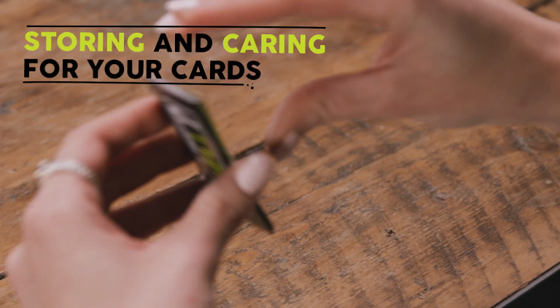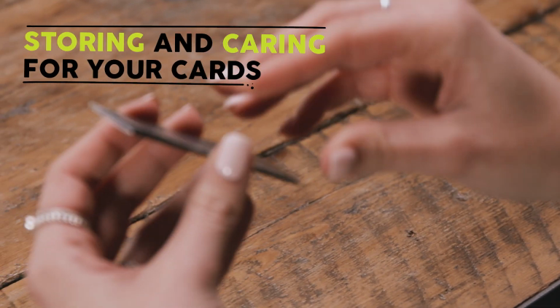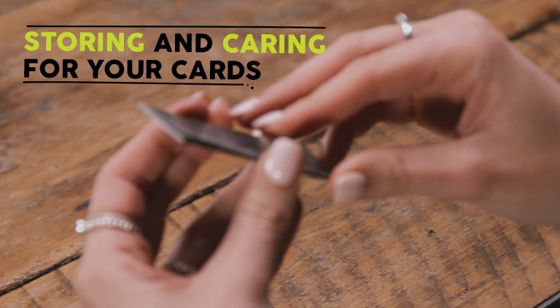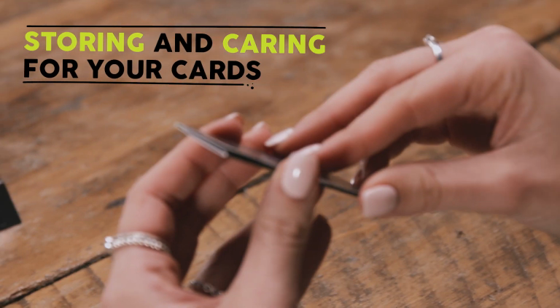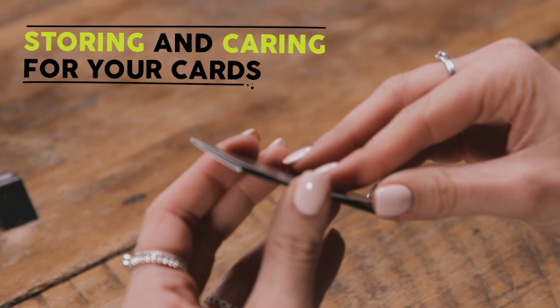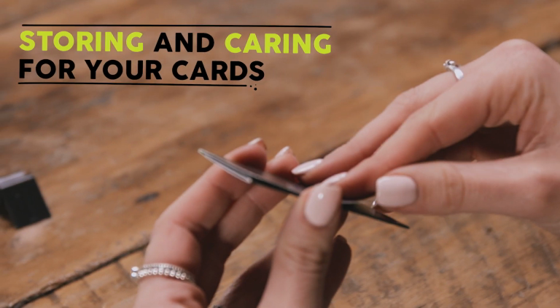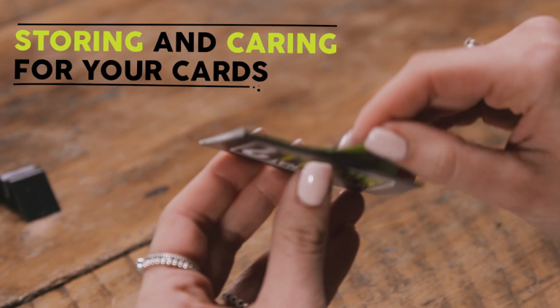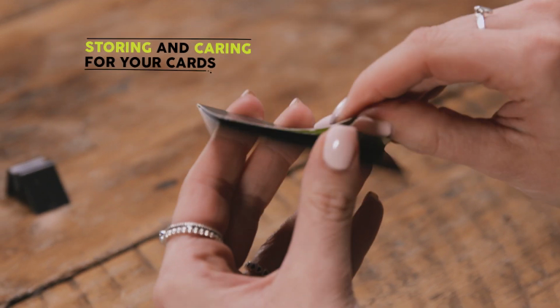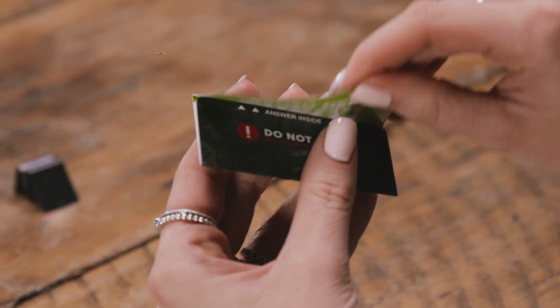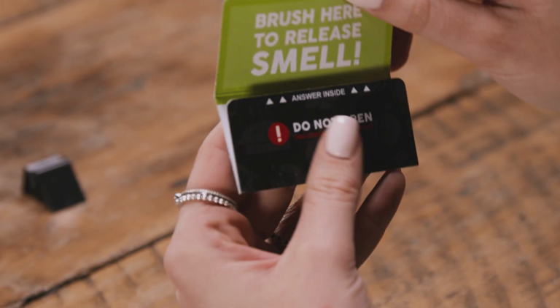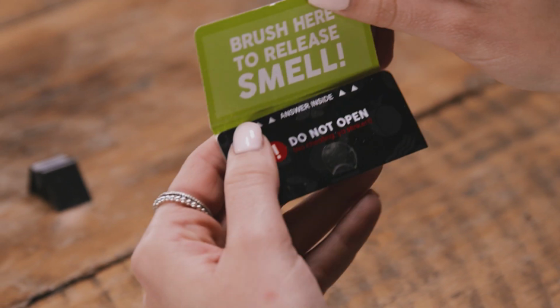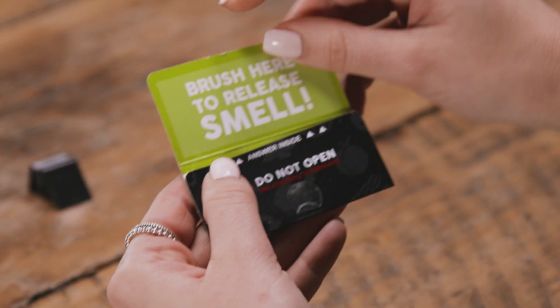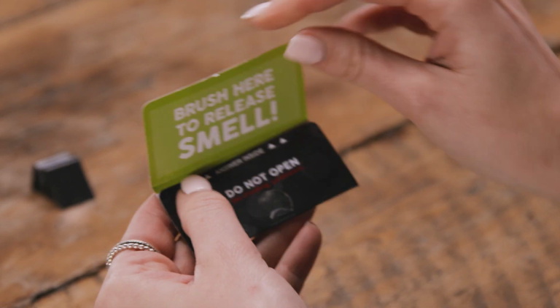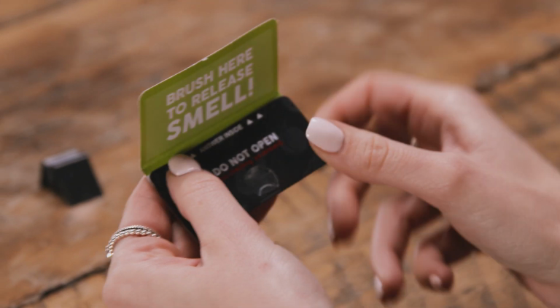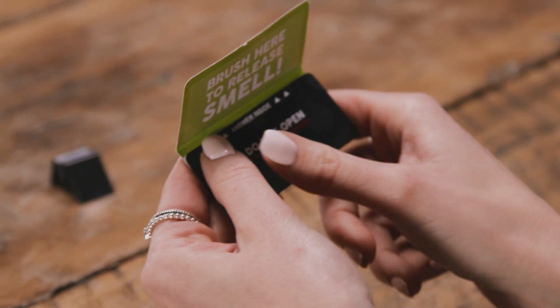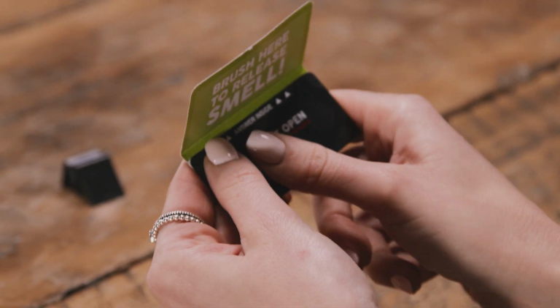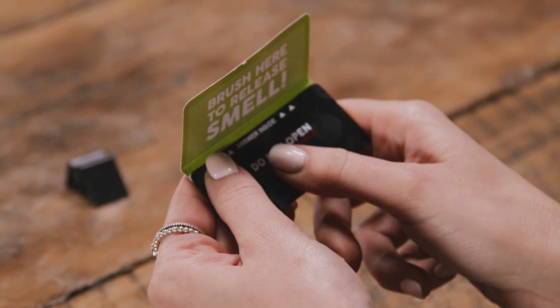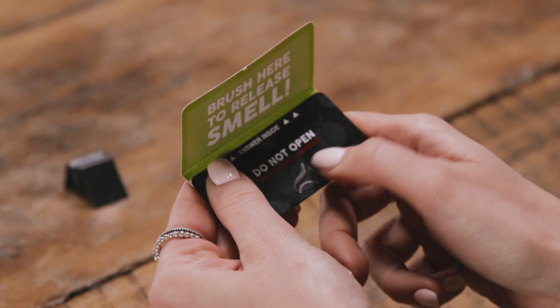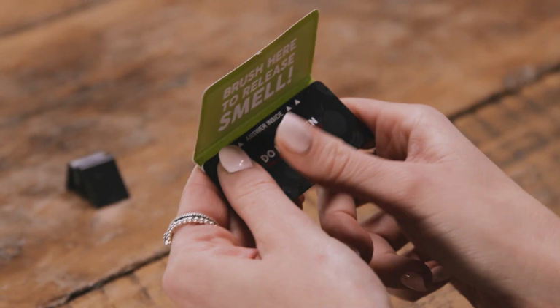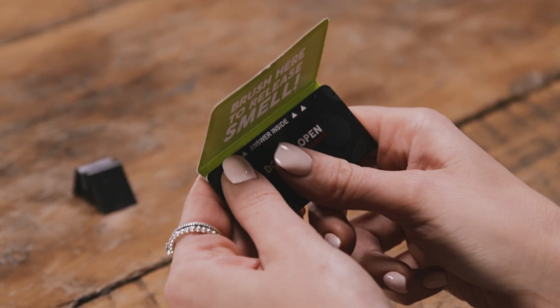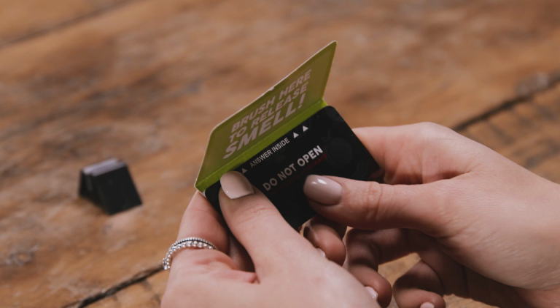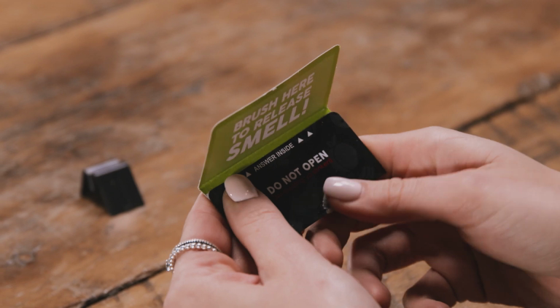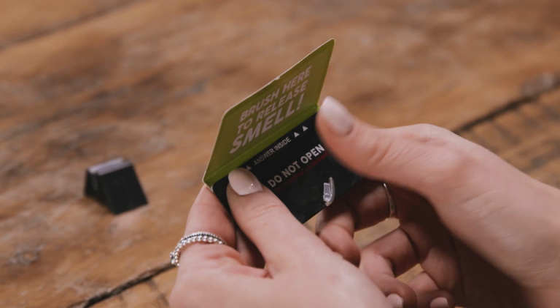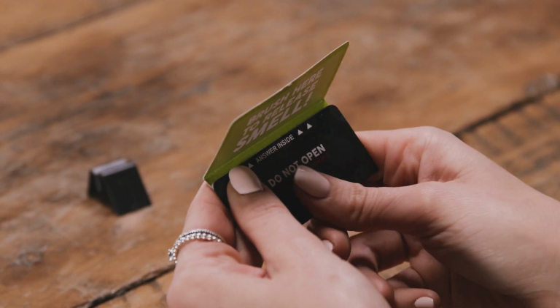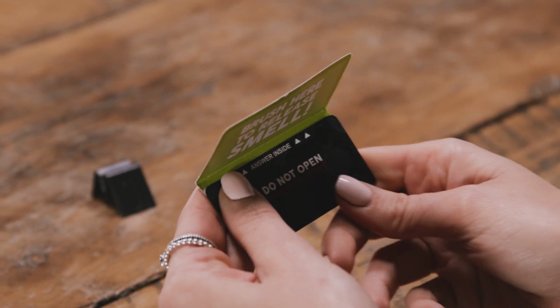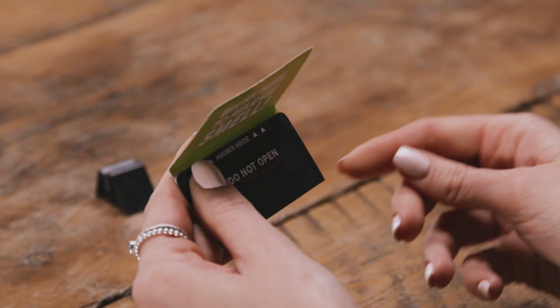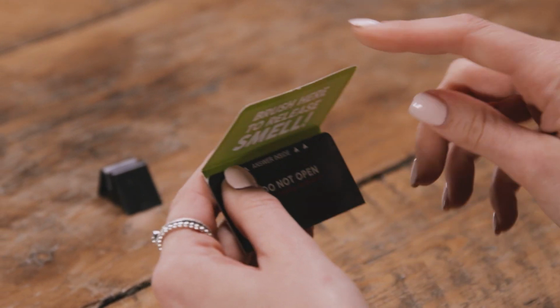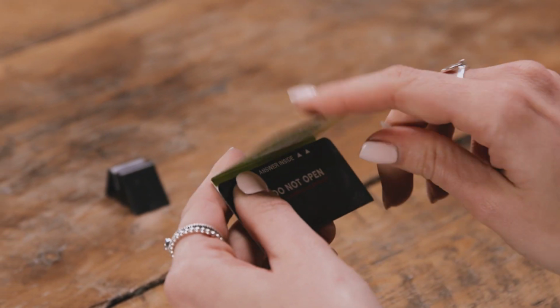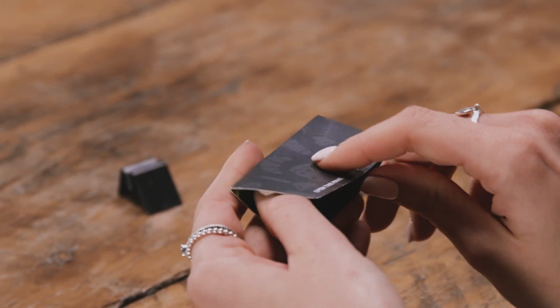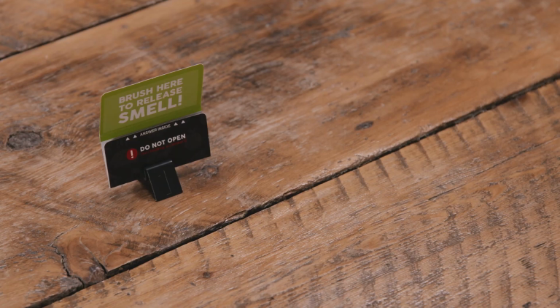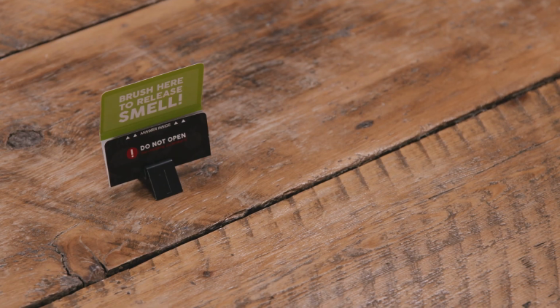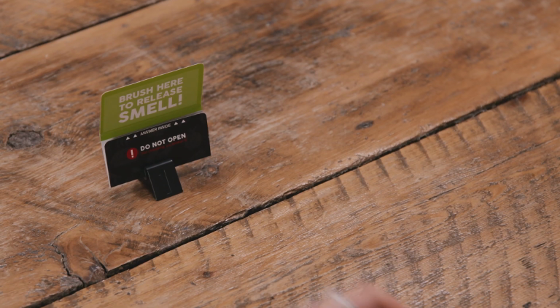Your cards come sealed with a glue tack. Remove carefully and dispose of the glue.